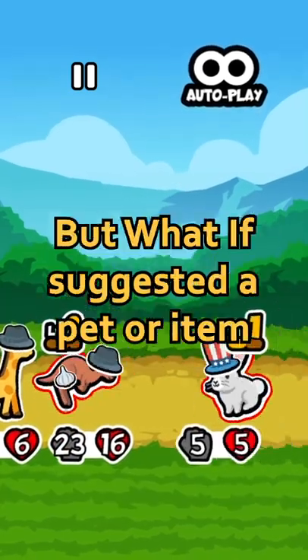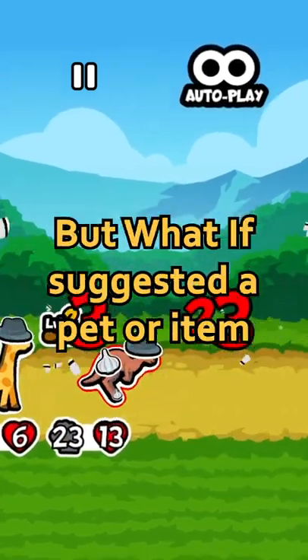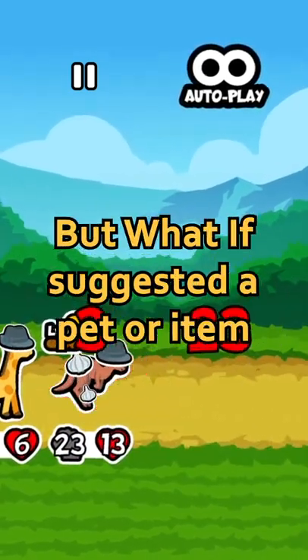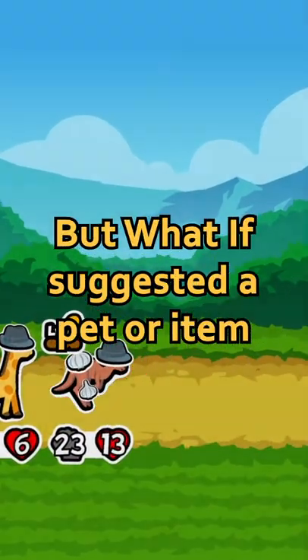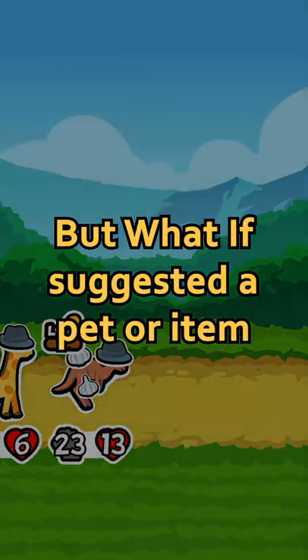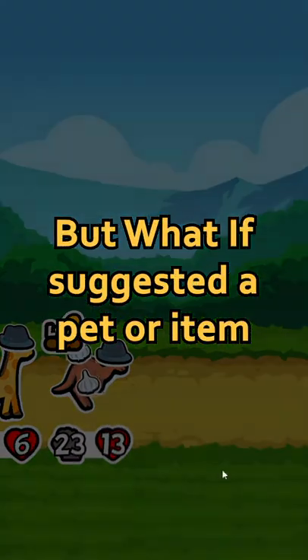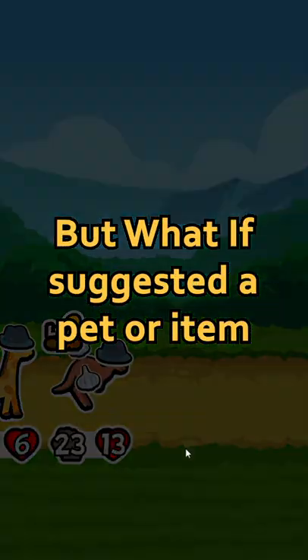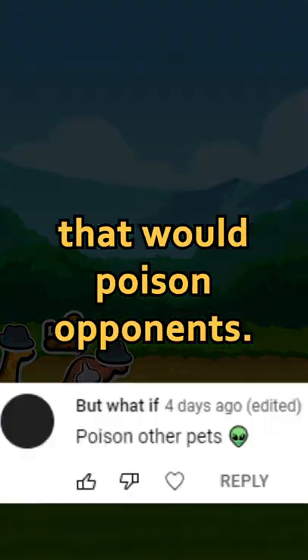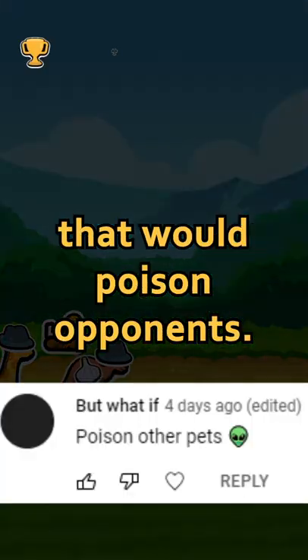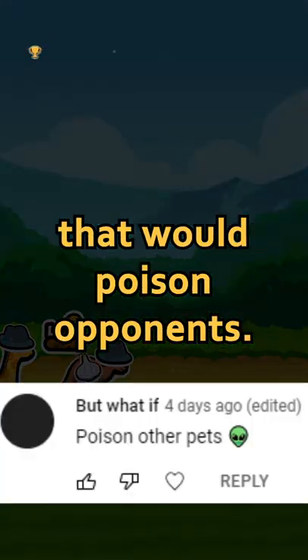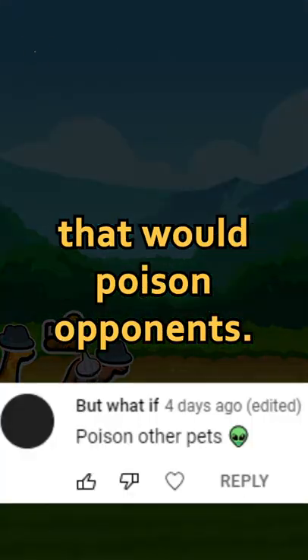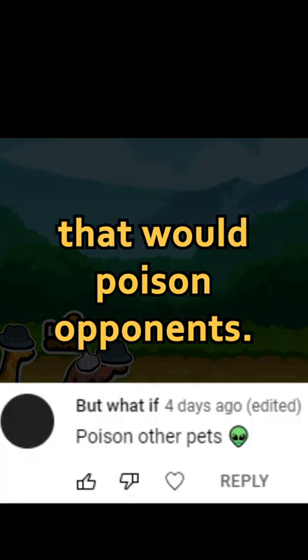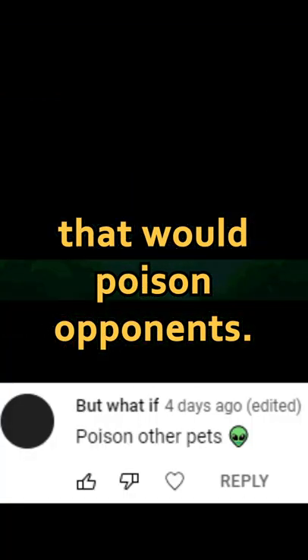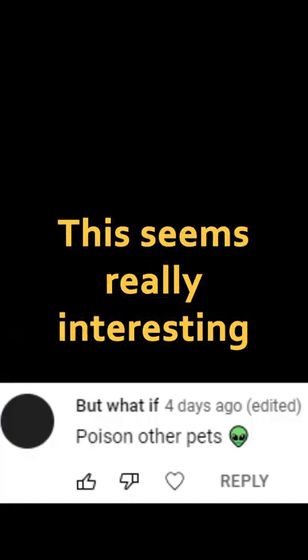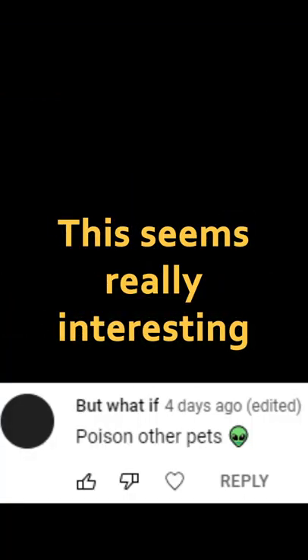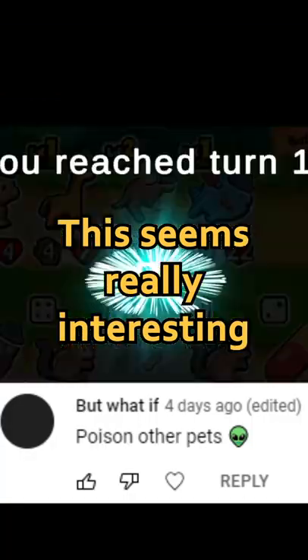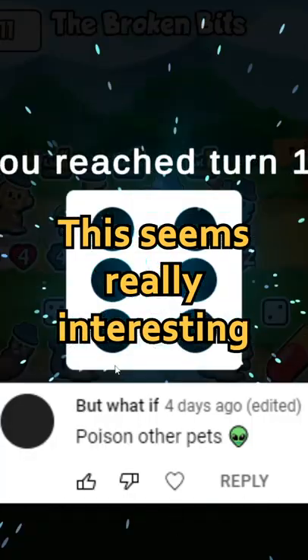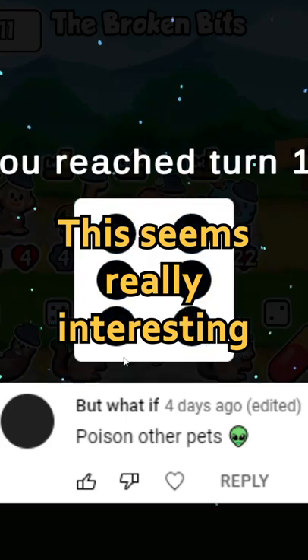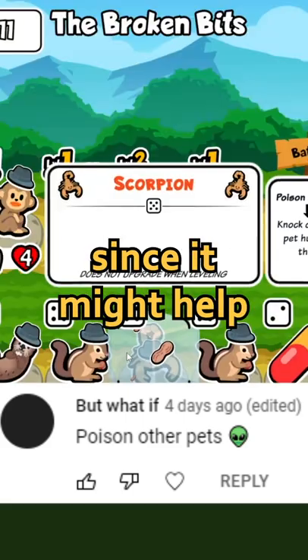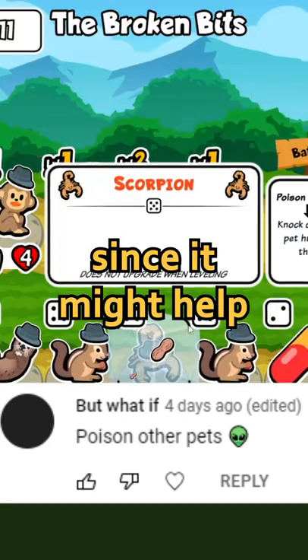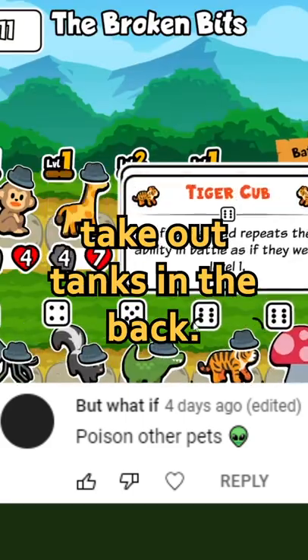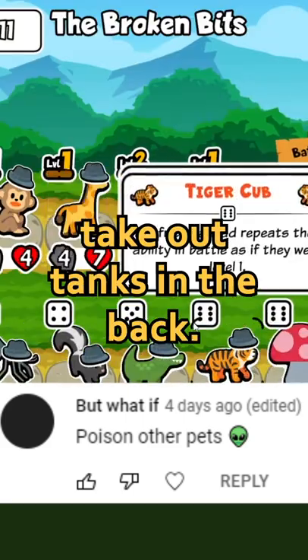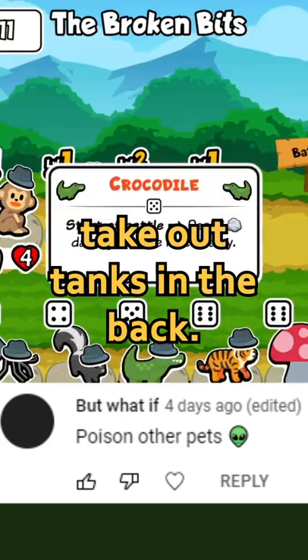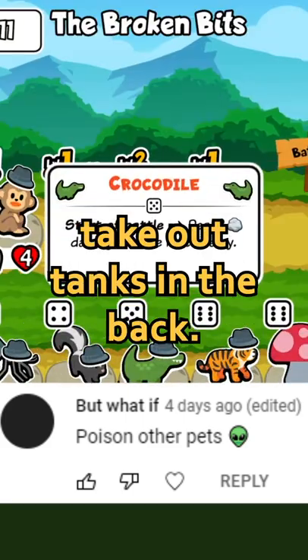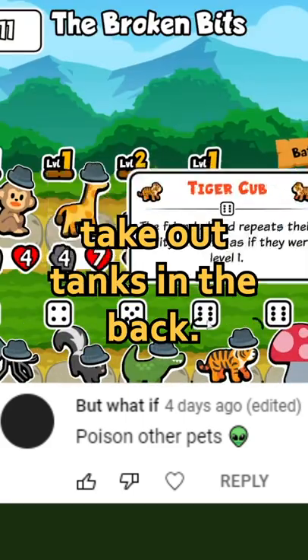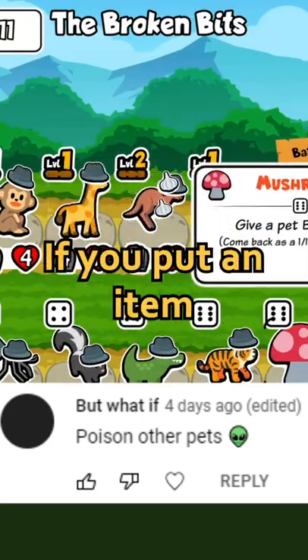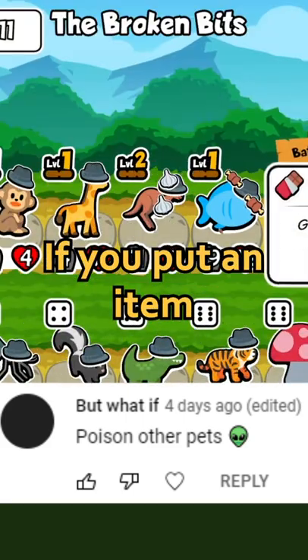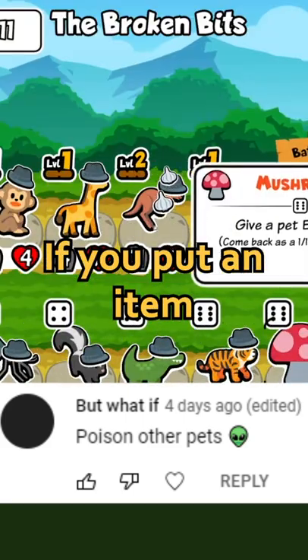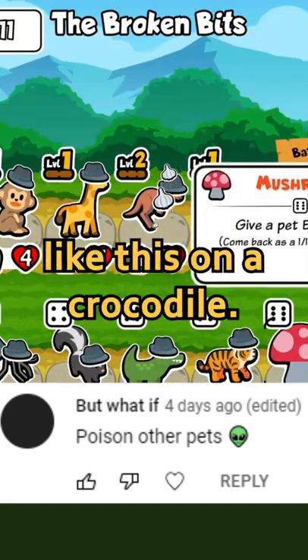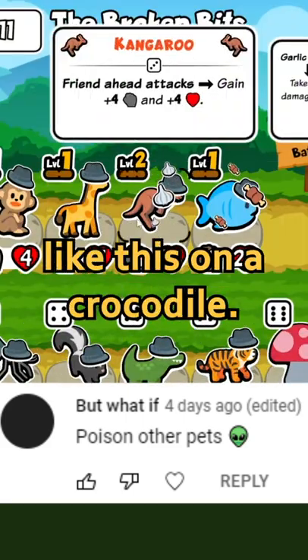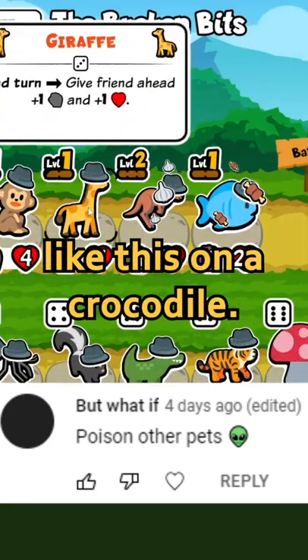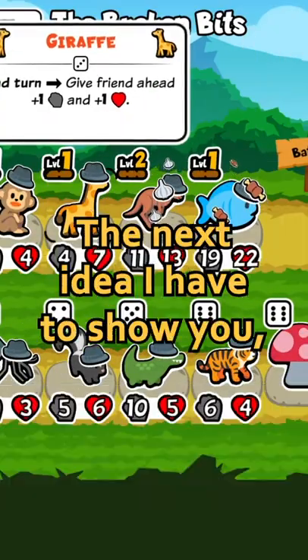Similar to the ink, what if someone suggested a pet or item that would poison opponents? This seems really interesting since it might help take out tanks in the back if you put an item like this on a crocodile.